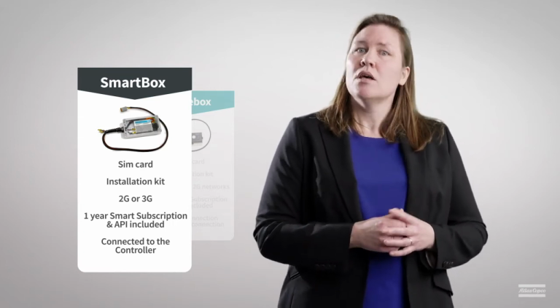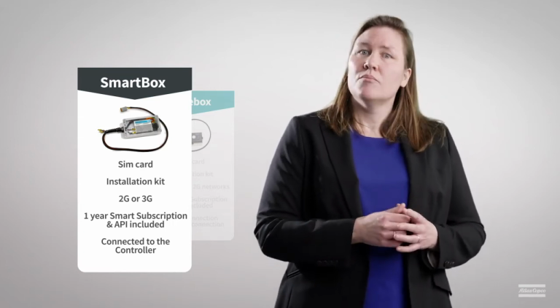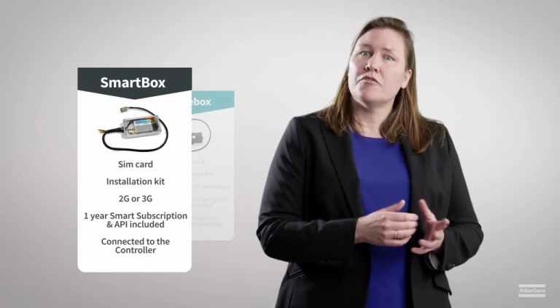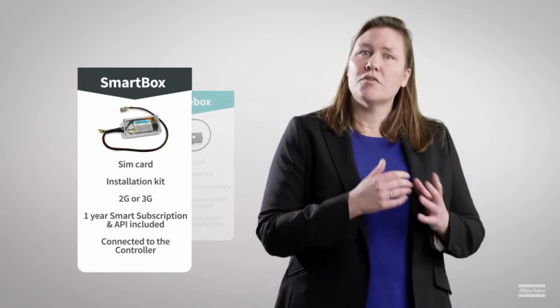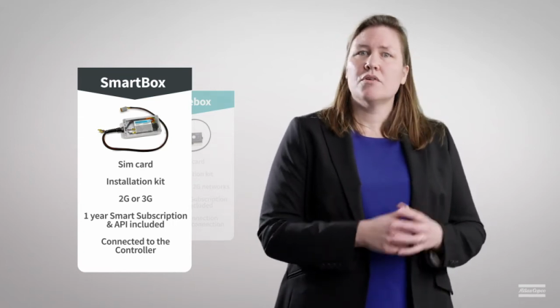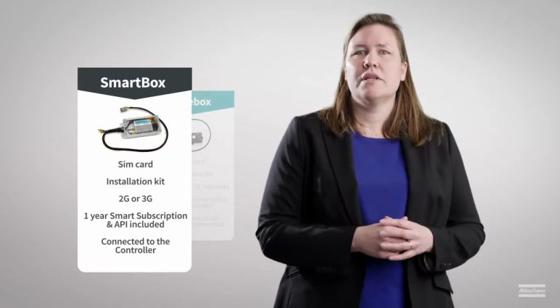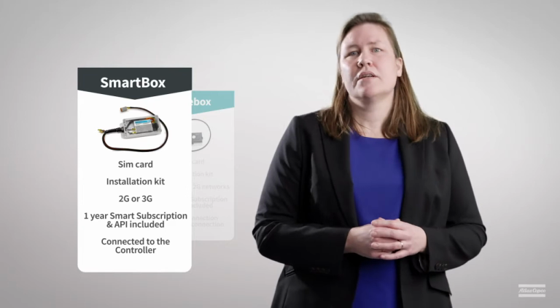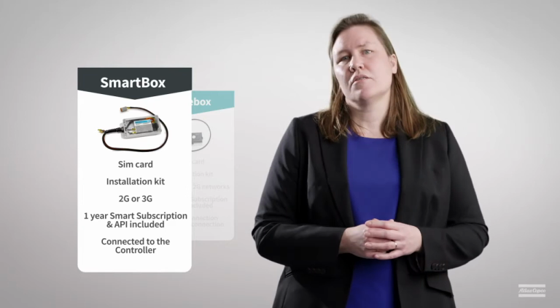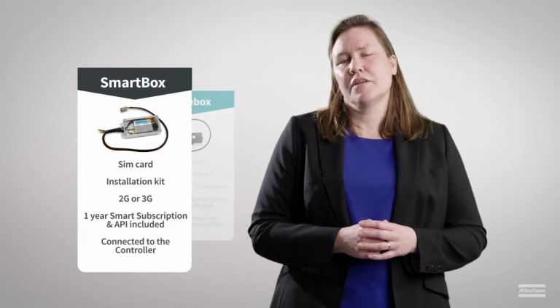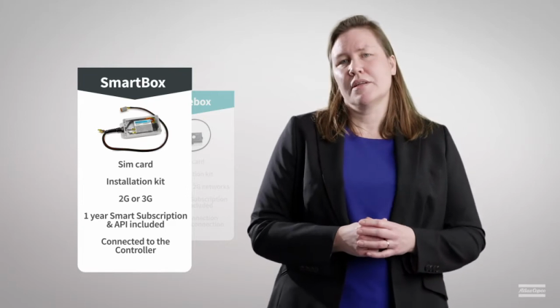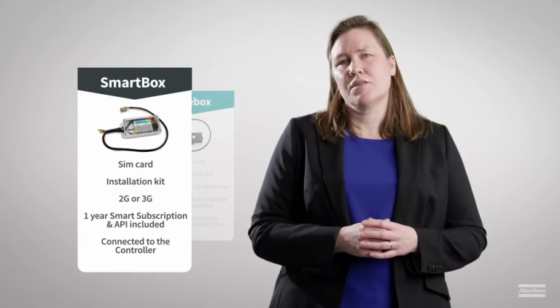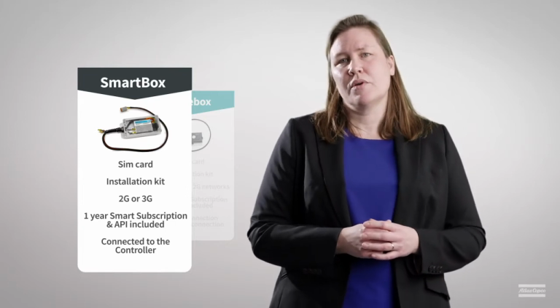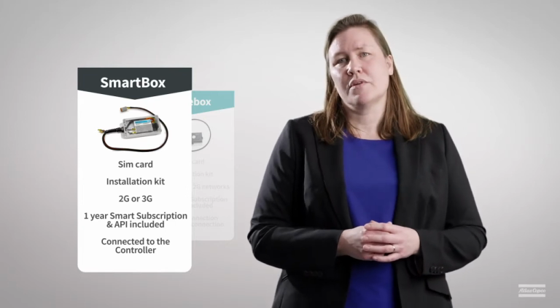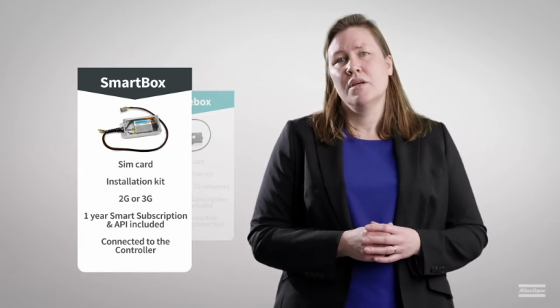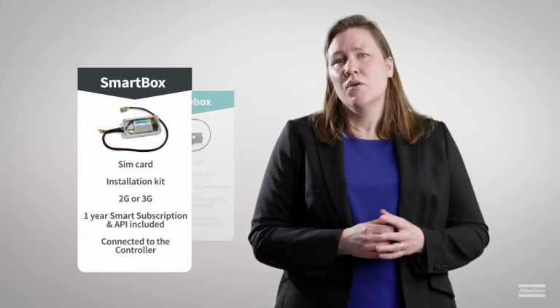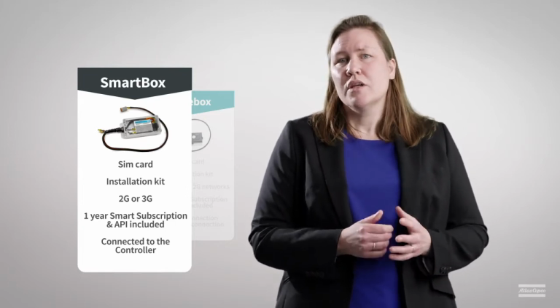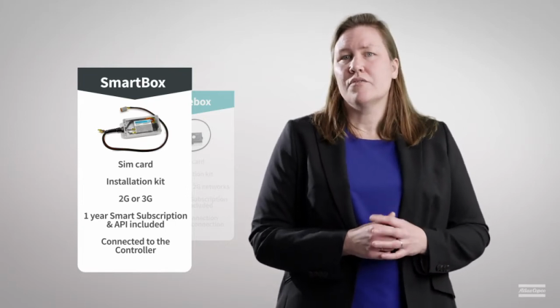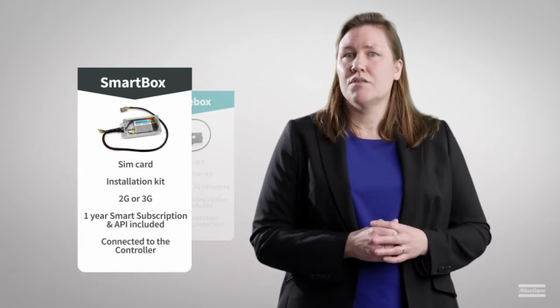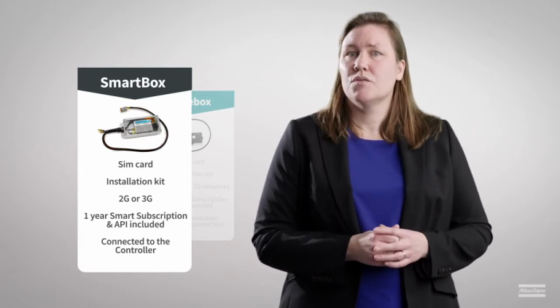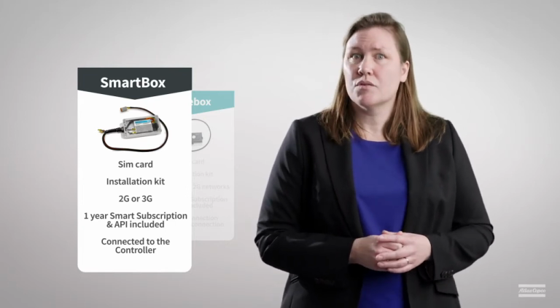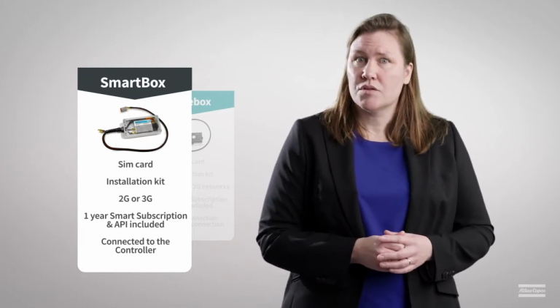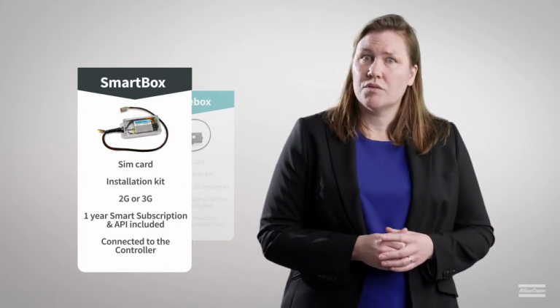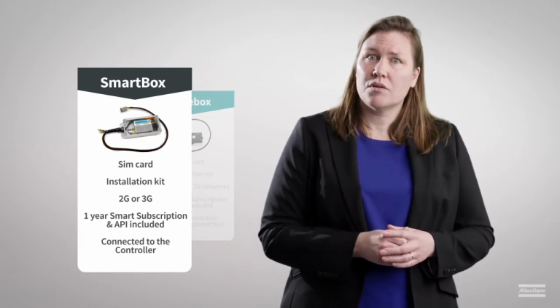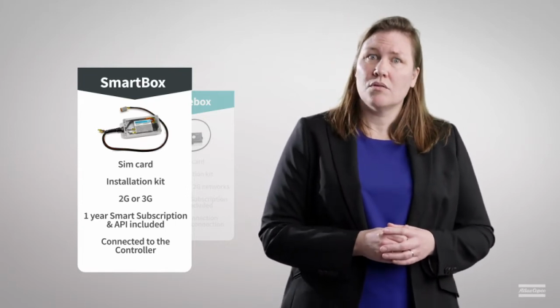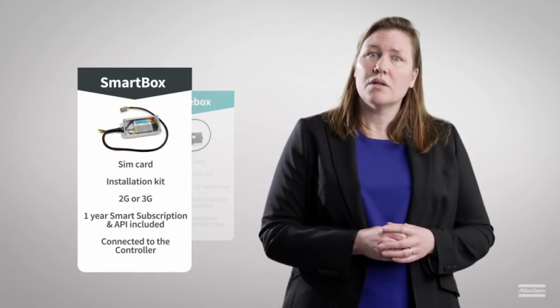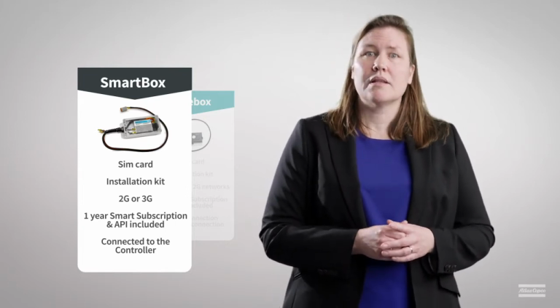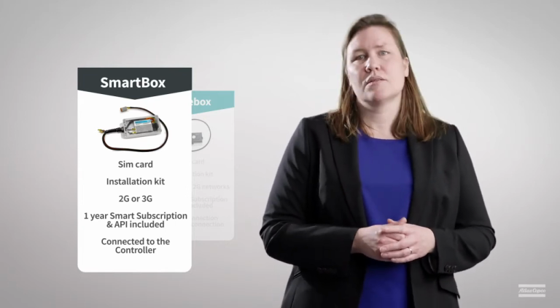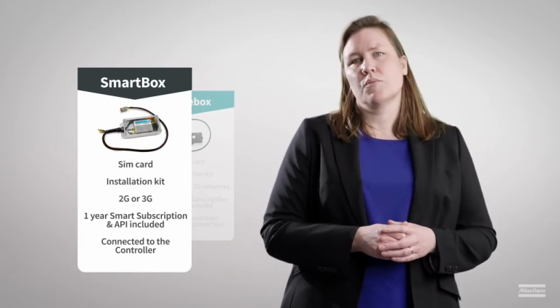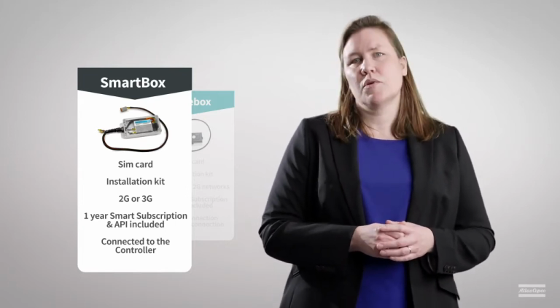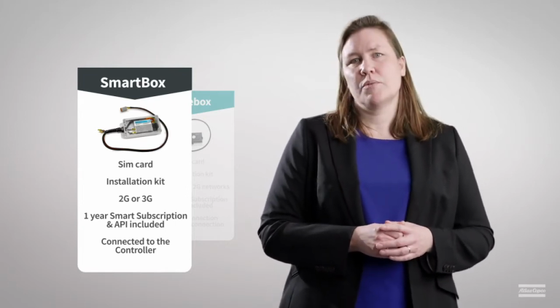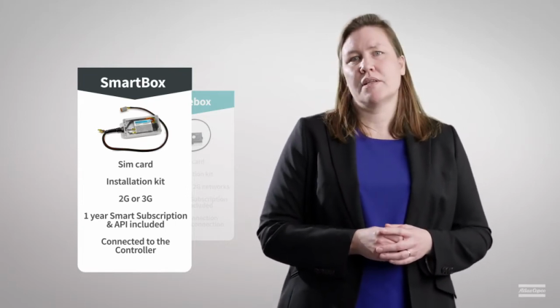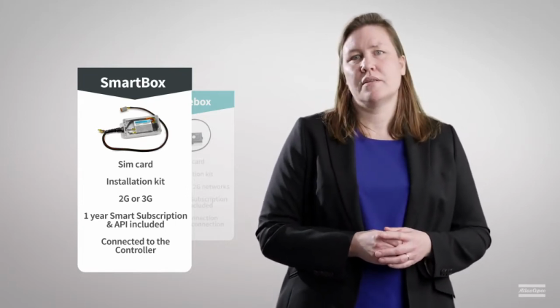Before ordering retrofit kits, however, we advise you to consult your local Atlas Copco representative.